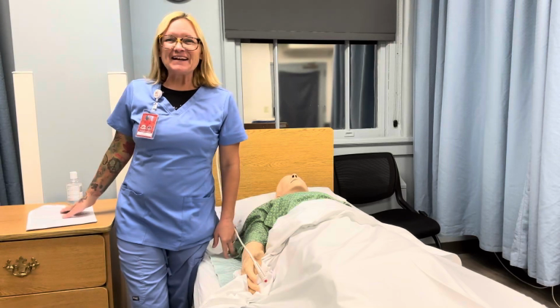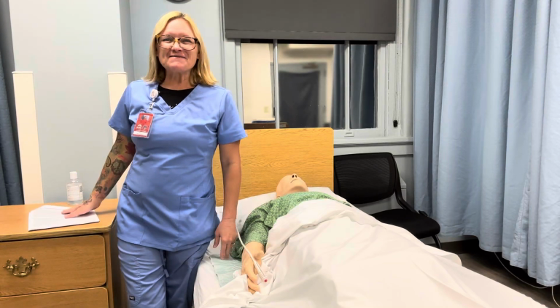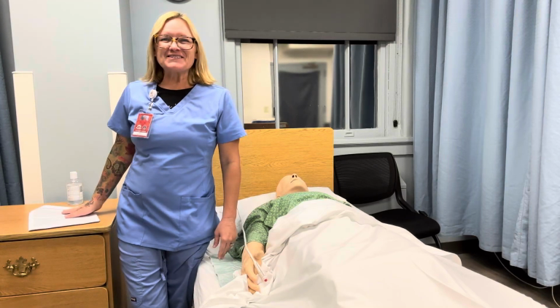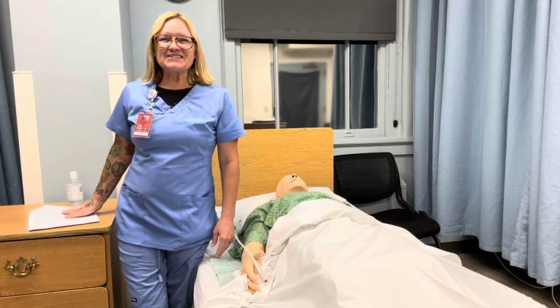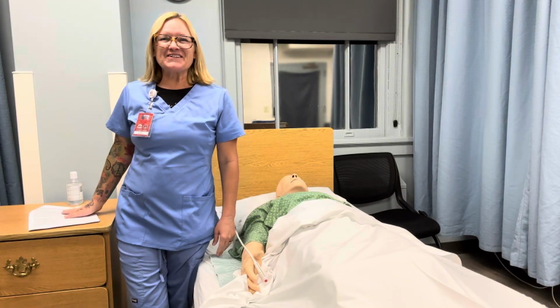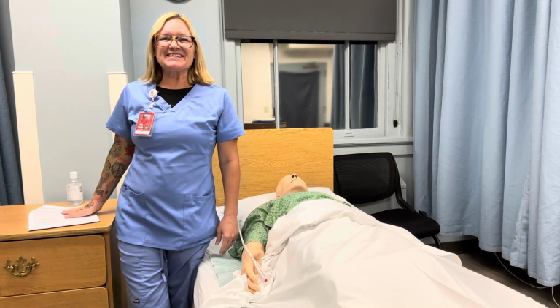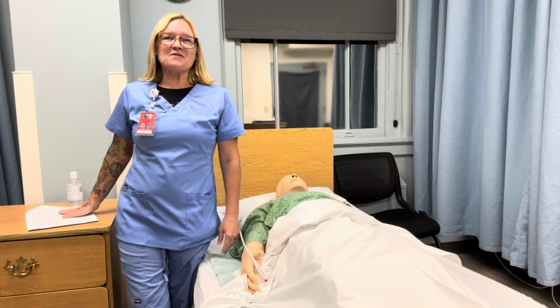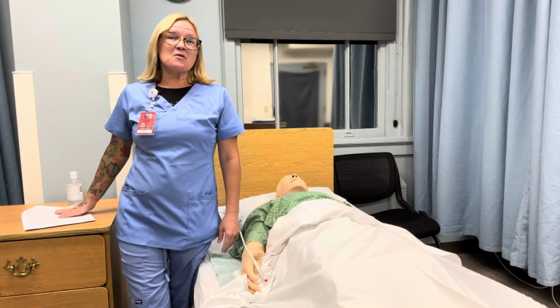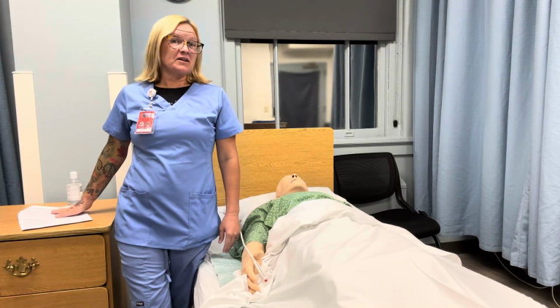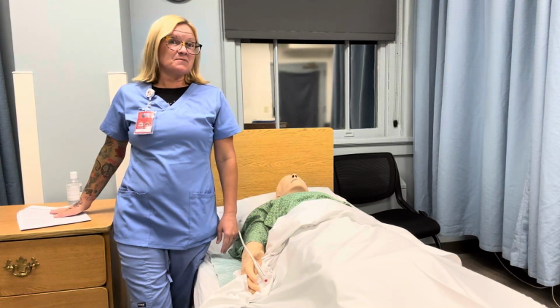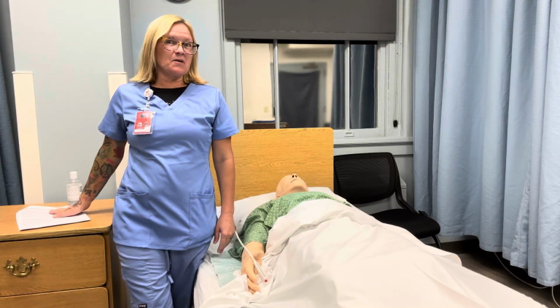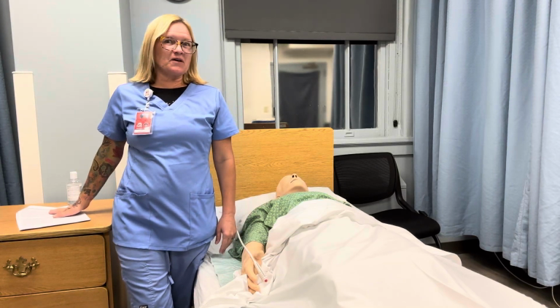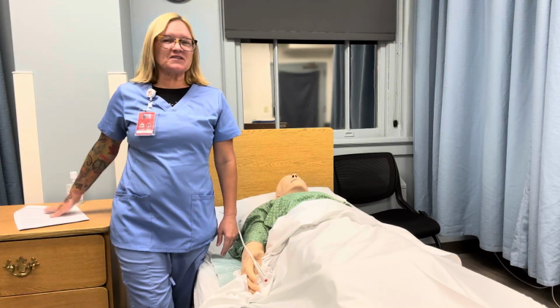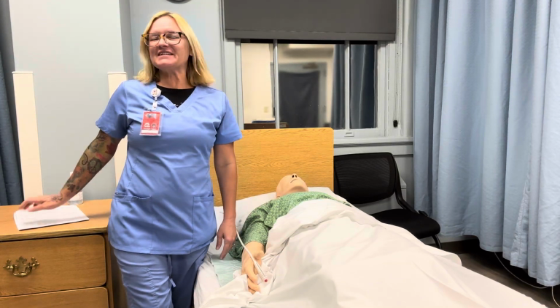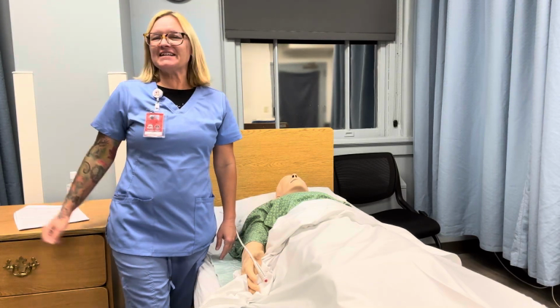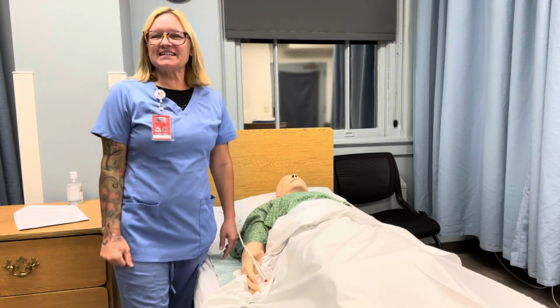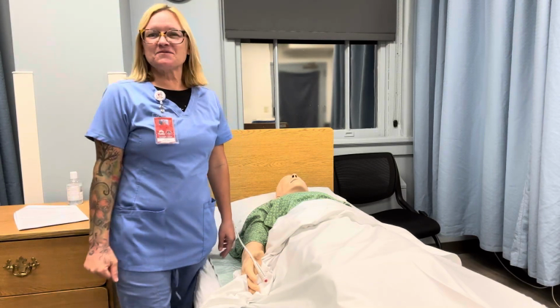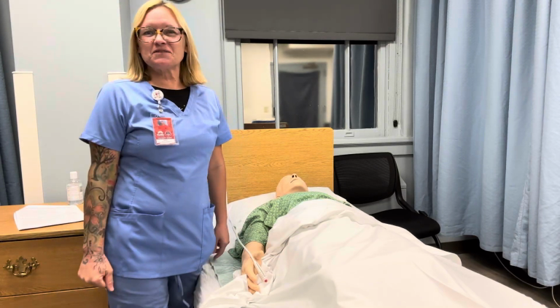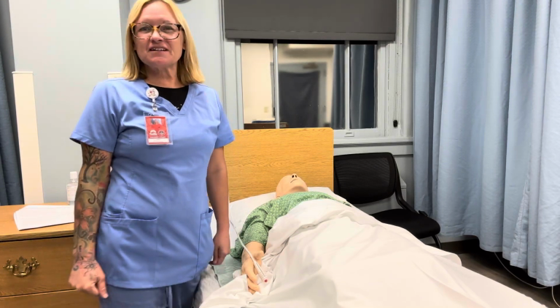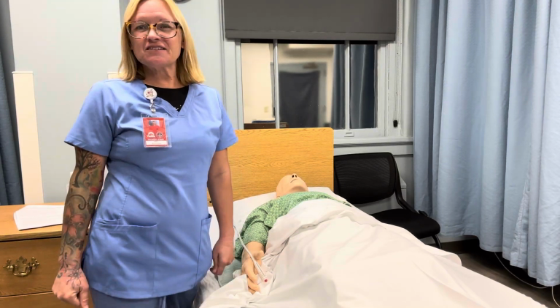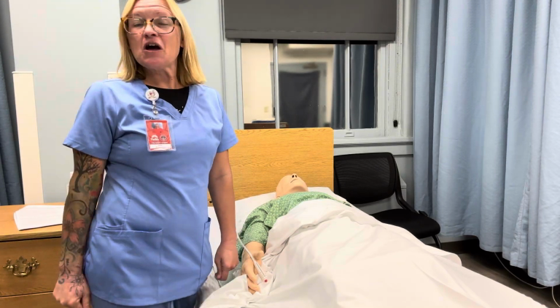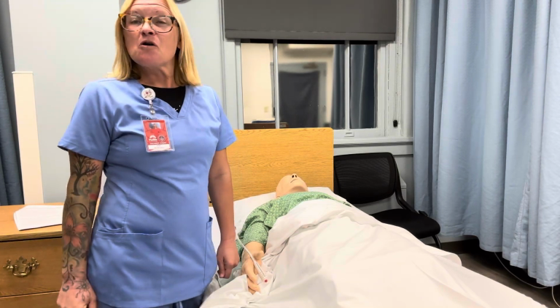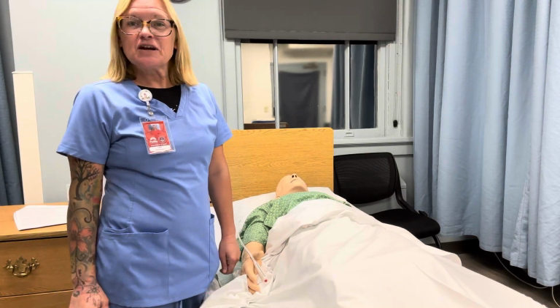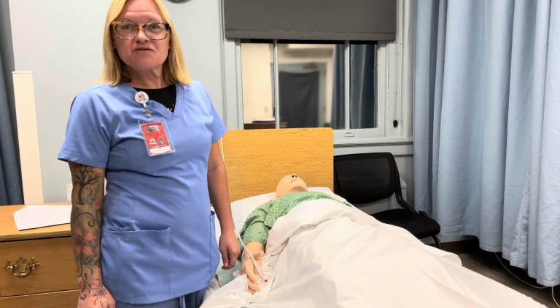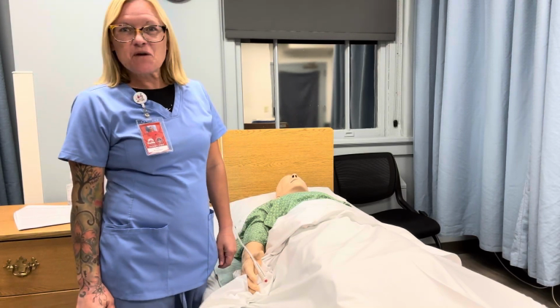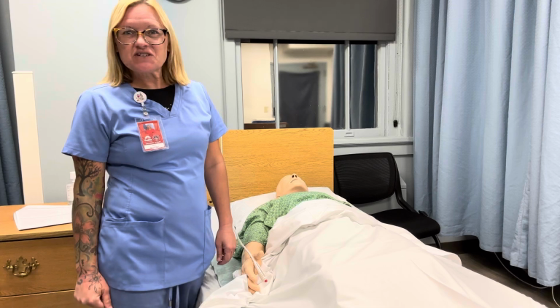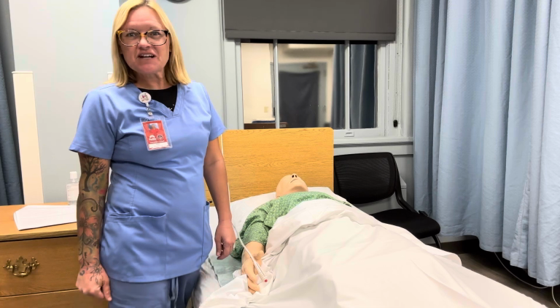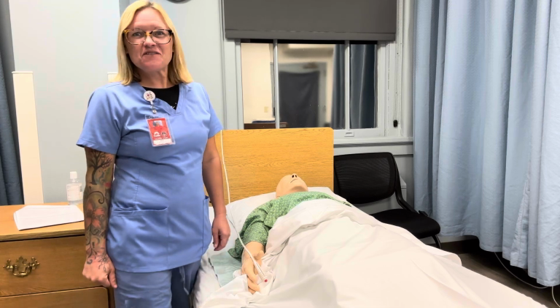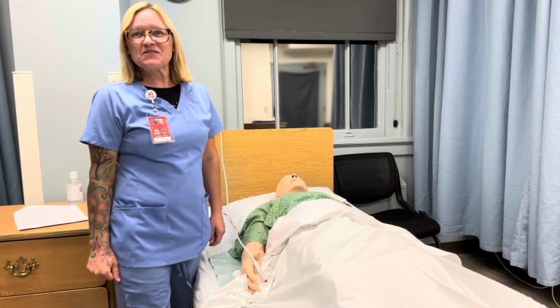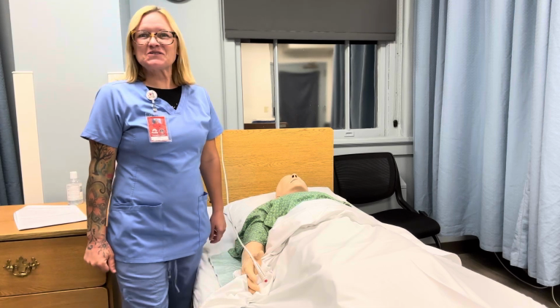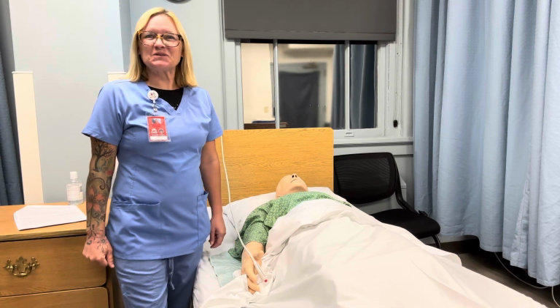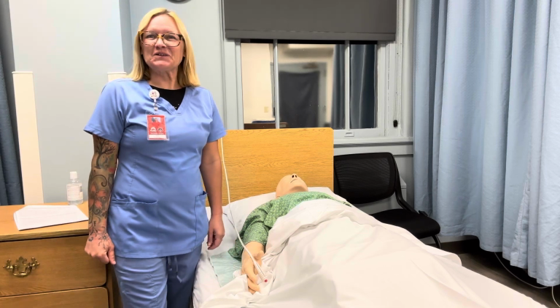My name is Nurse Sherry and today we're going to be going over the CNA Testable Skills Range of Motion of the Shoulder.